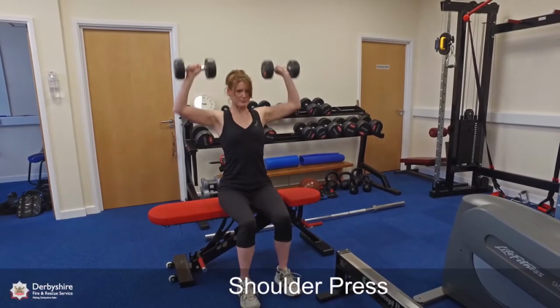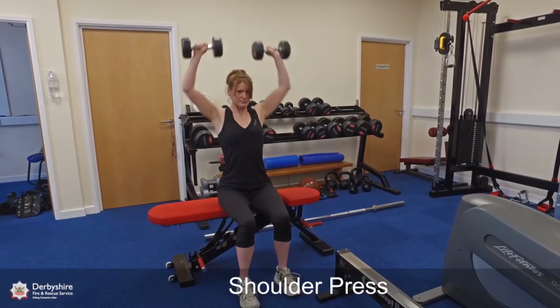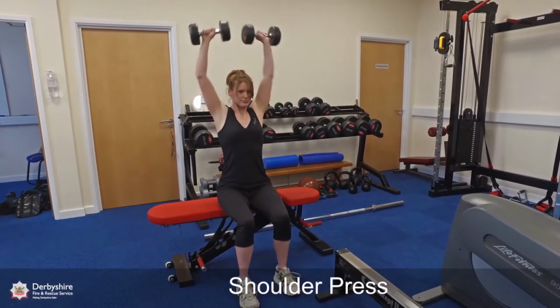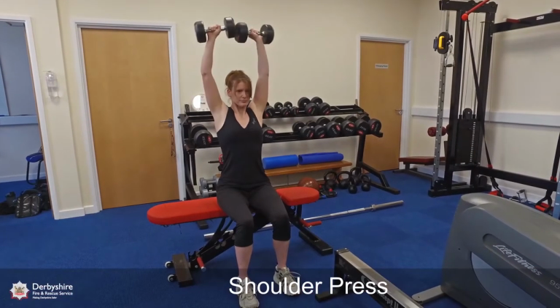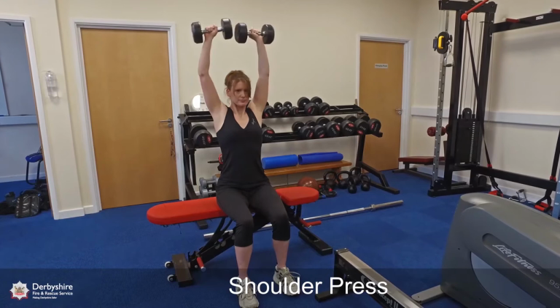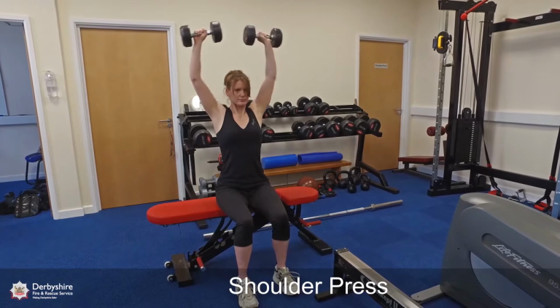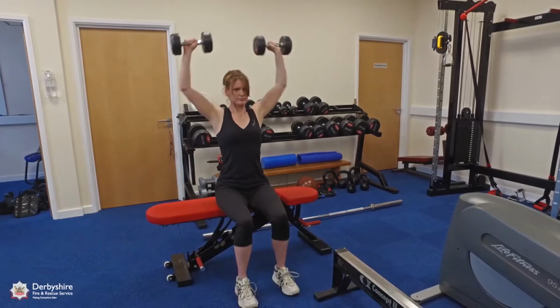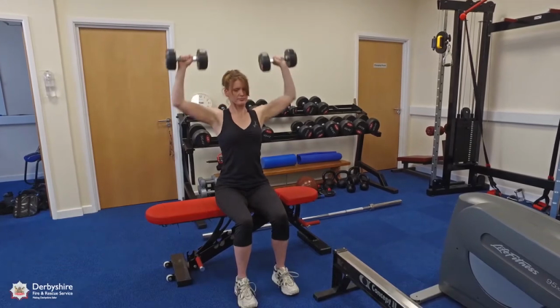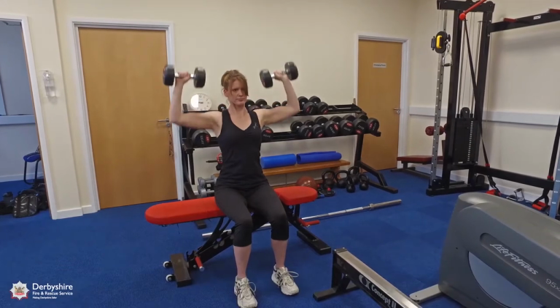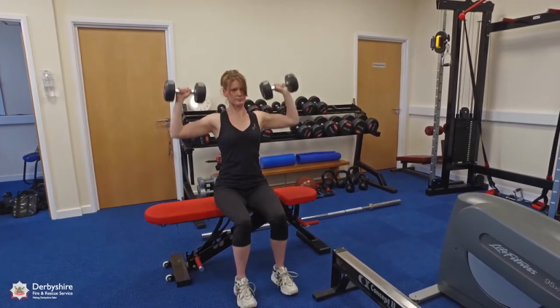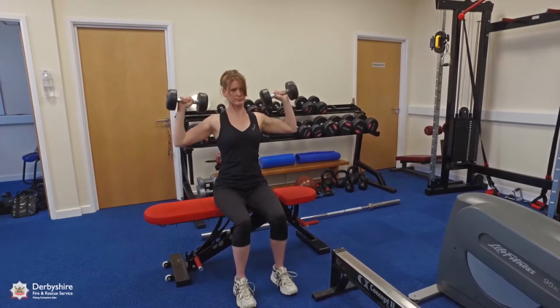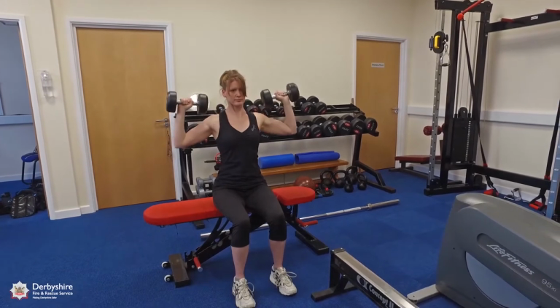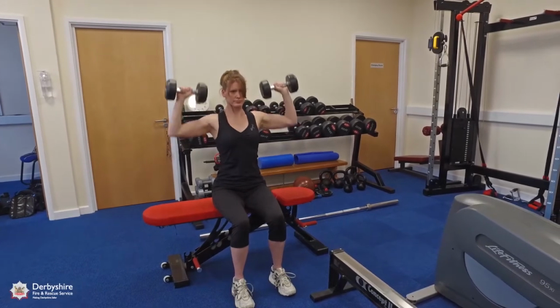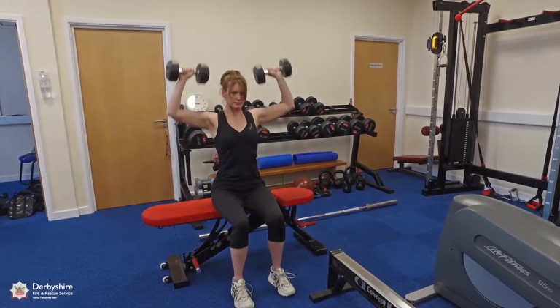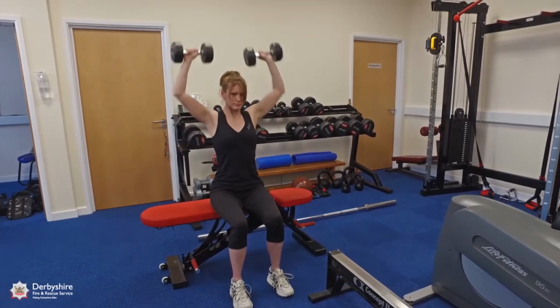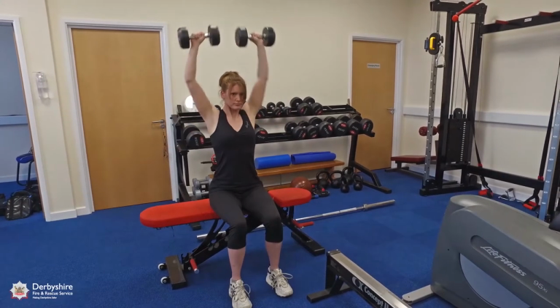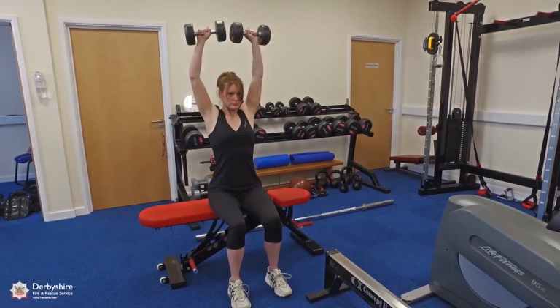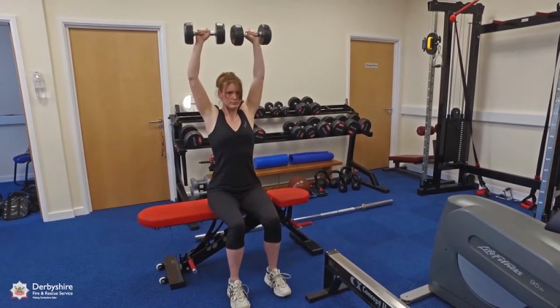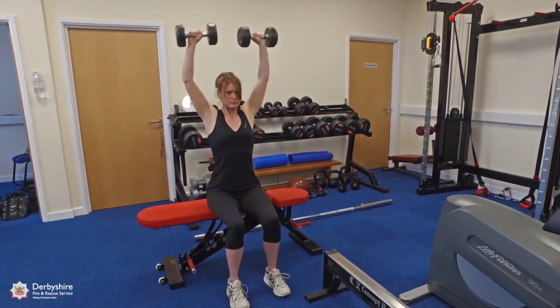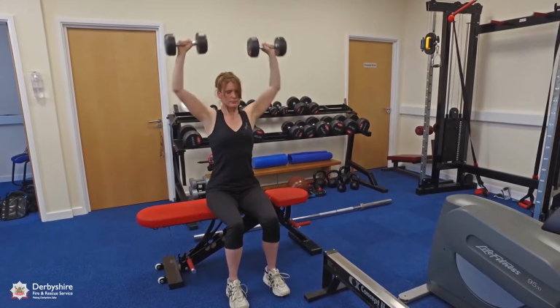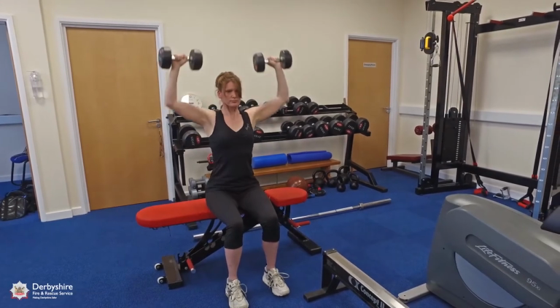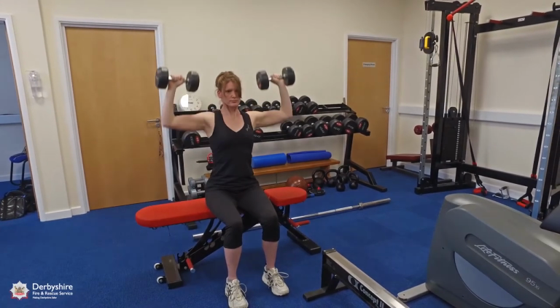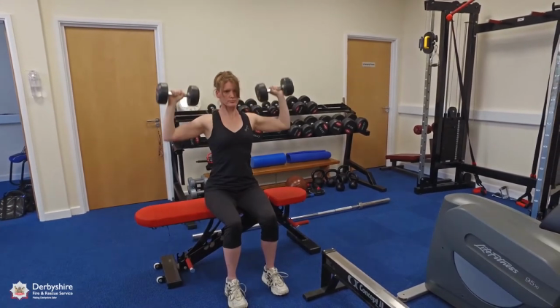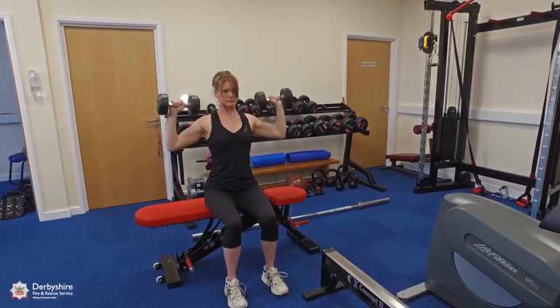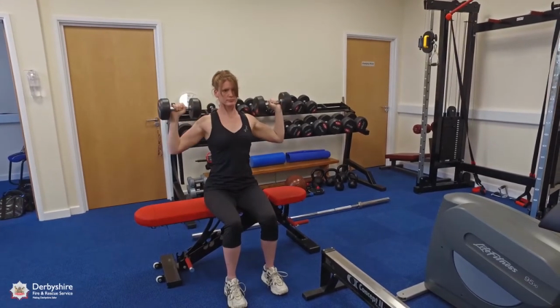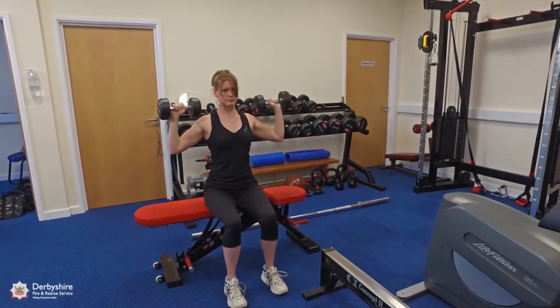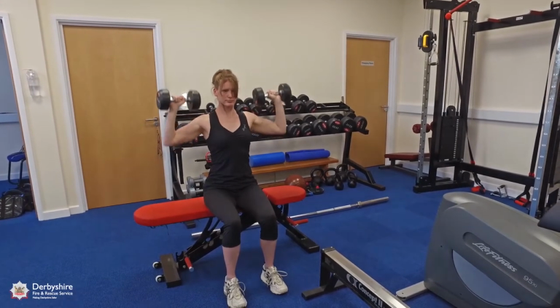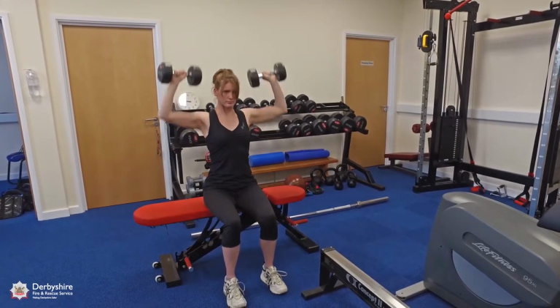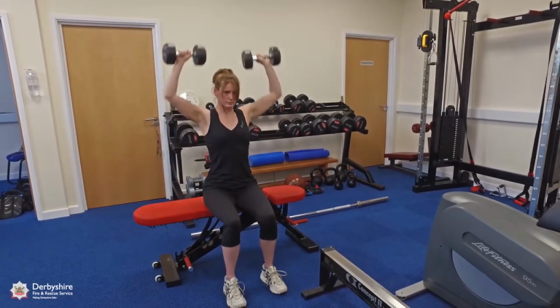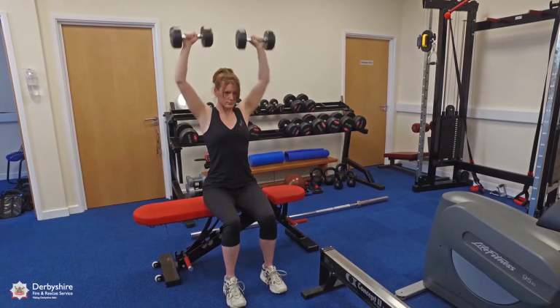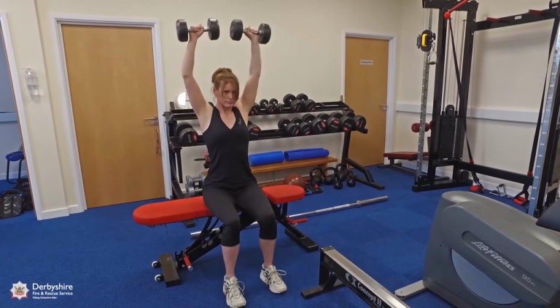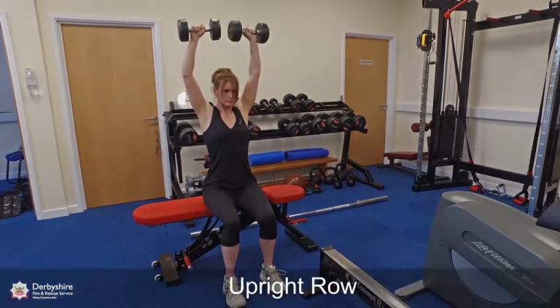In order to prepare for this test, exercises such as the shoulder press and the upright row are recommended.